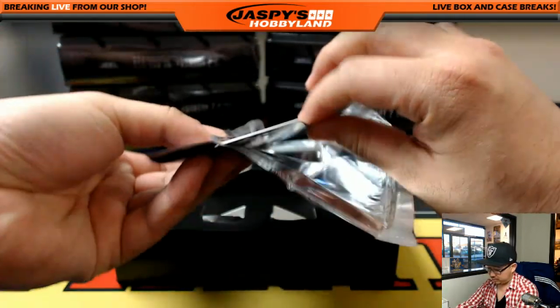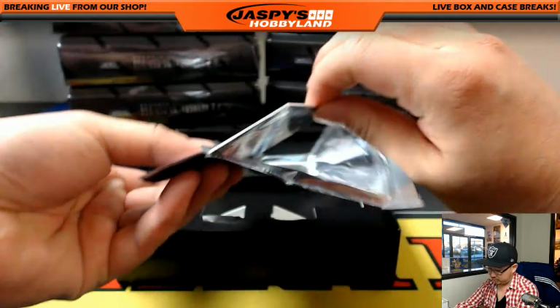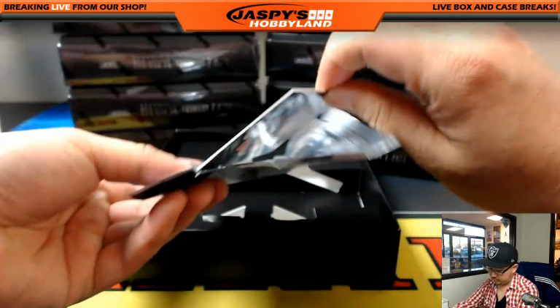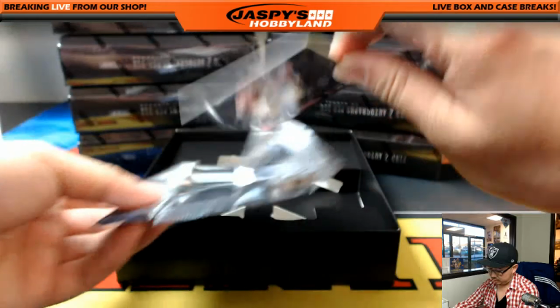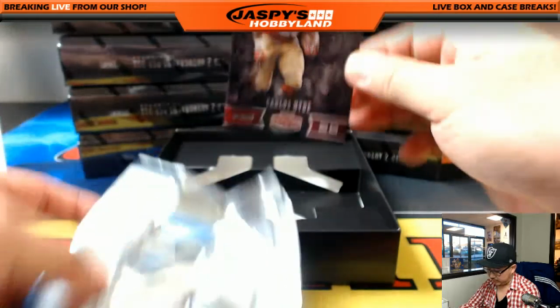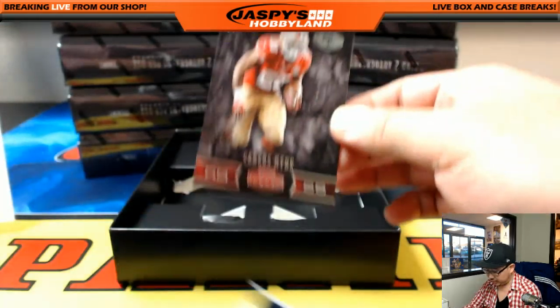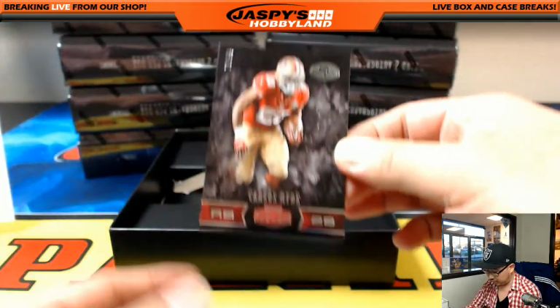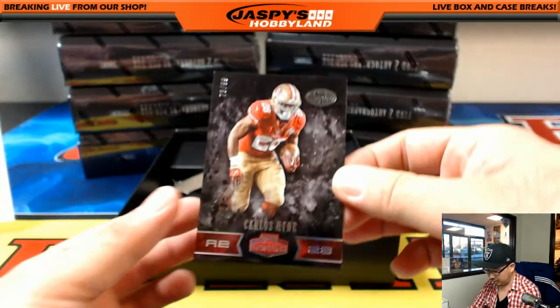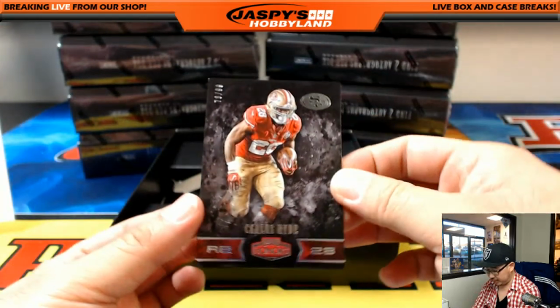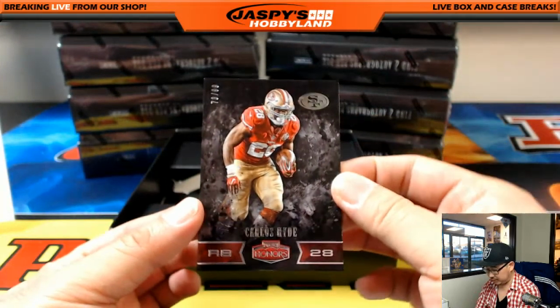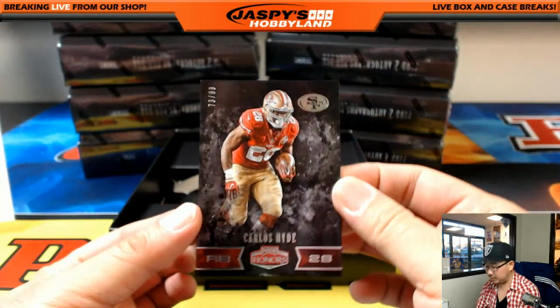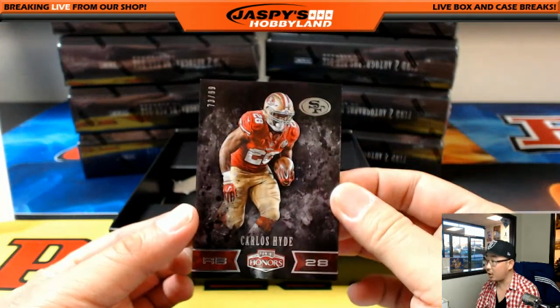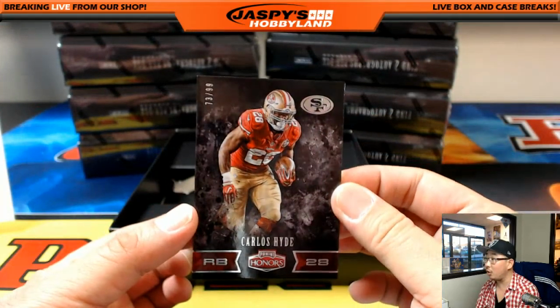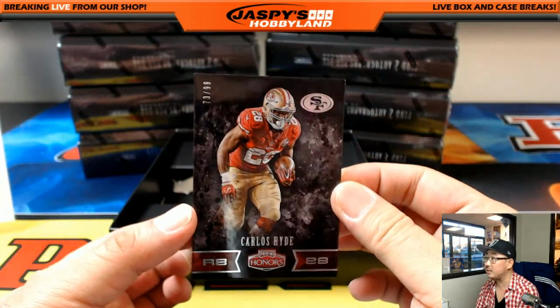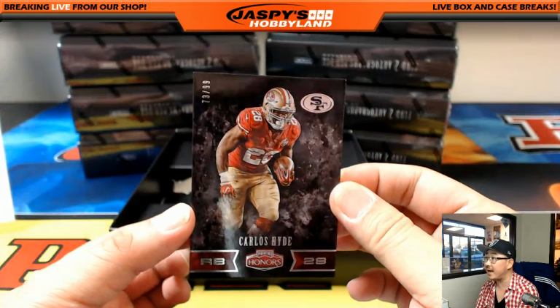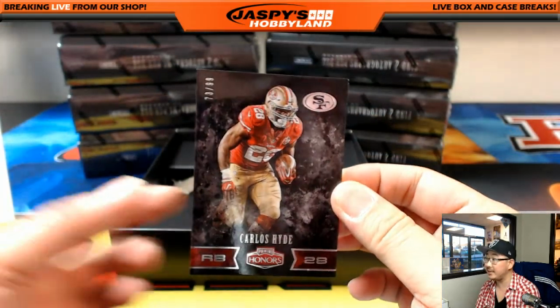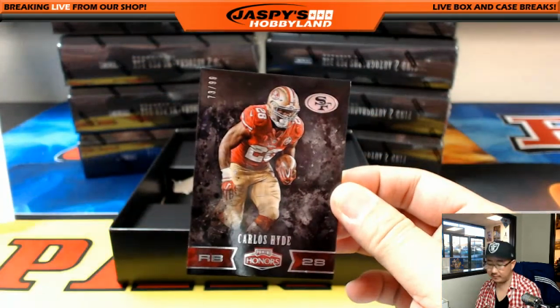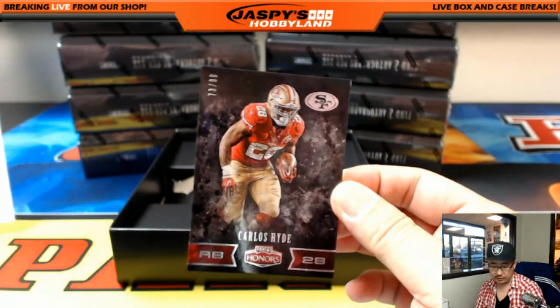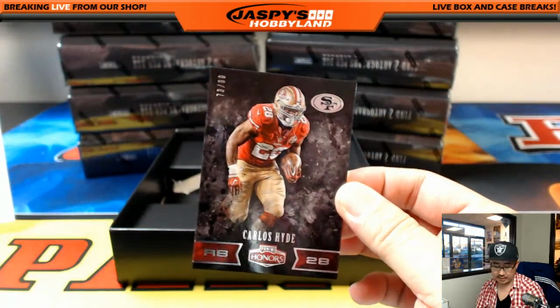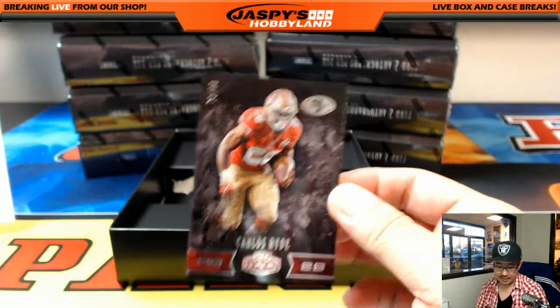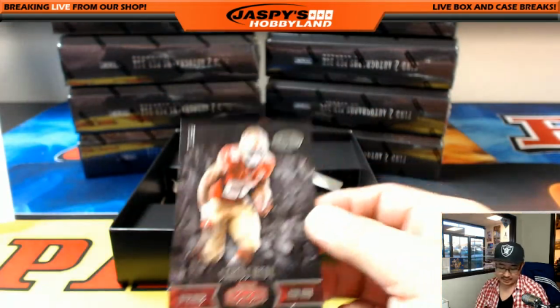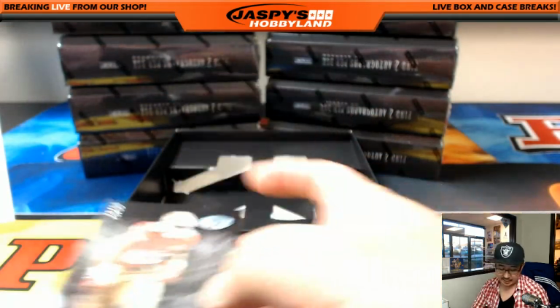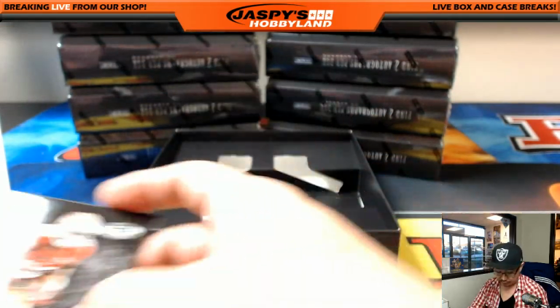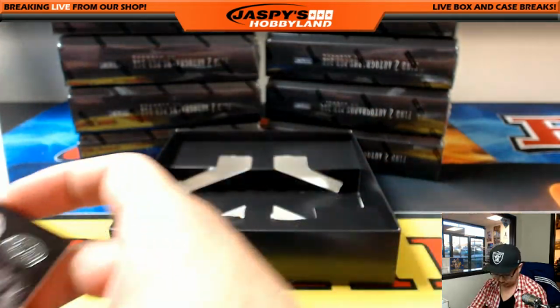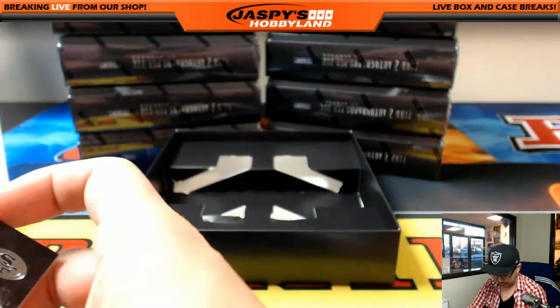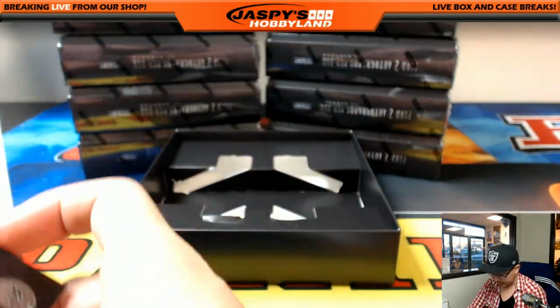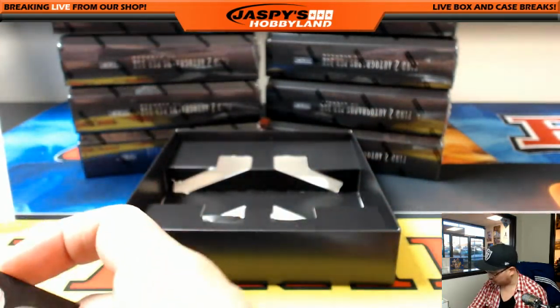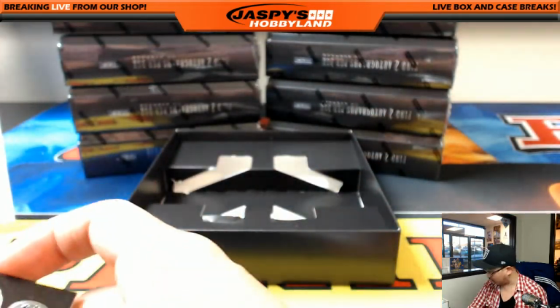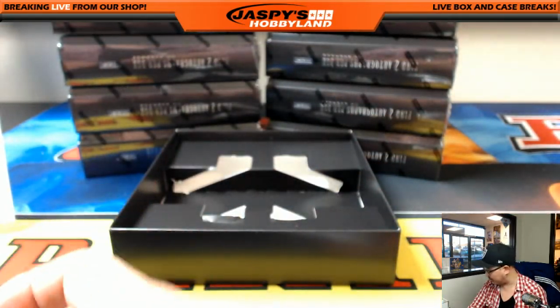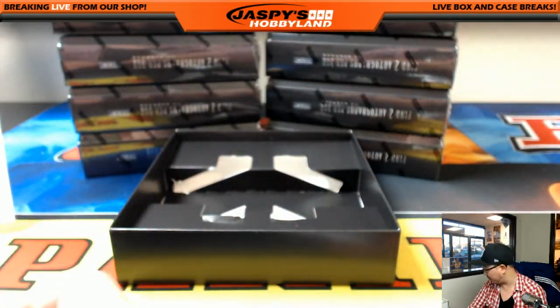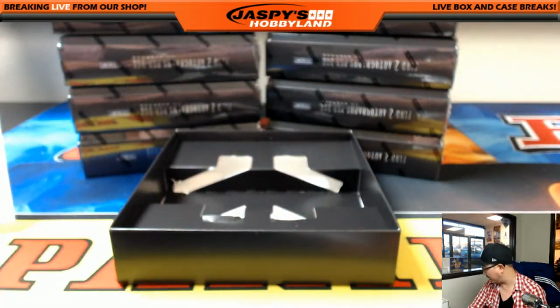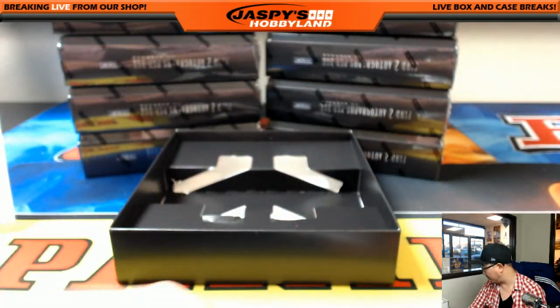The base card is Carlos Hyde, 73 out of 99 for the 49ers — that's Corey K with that one.